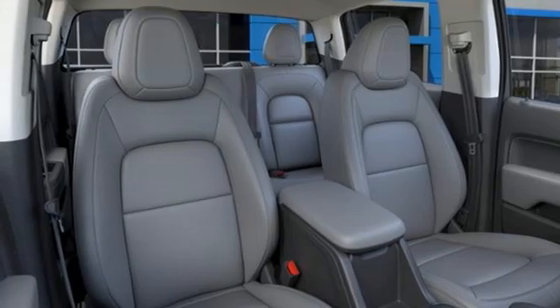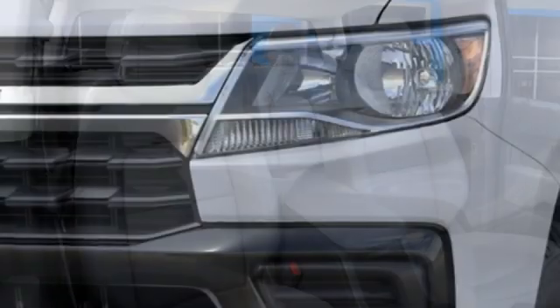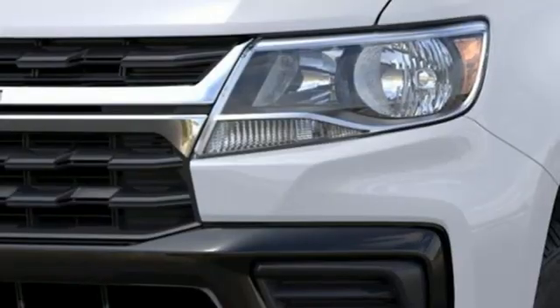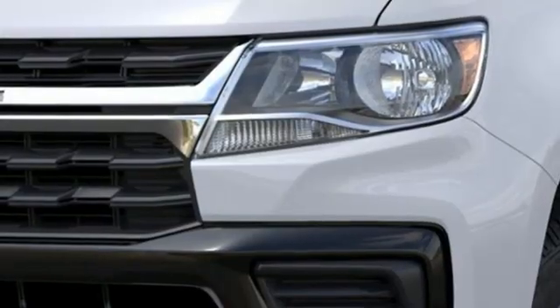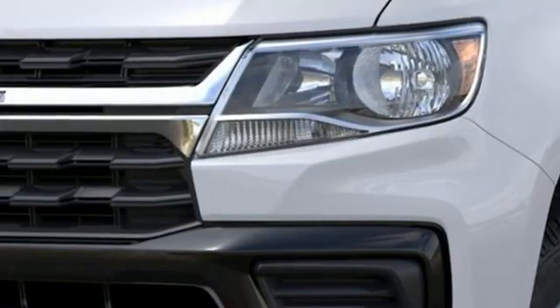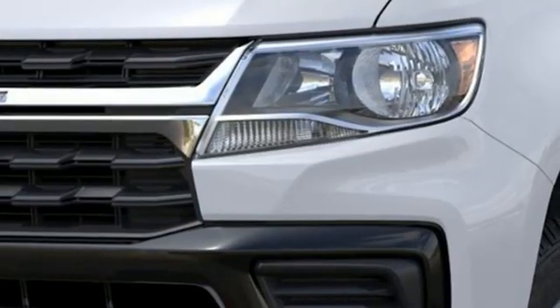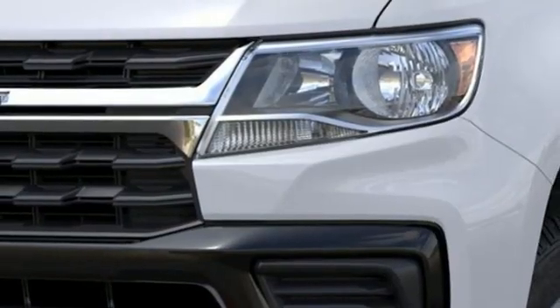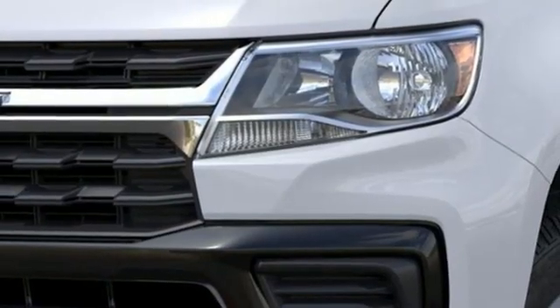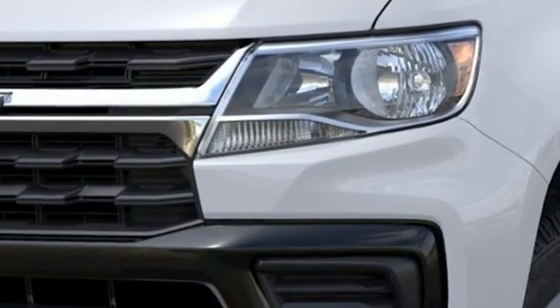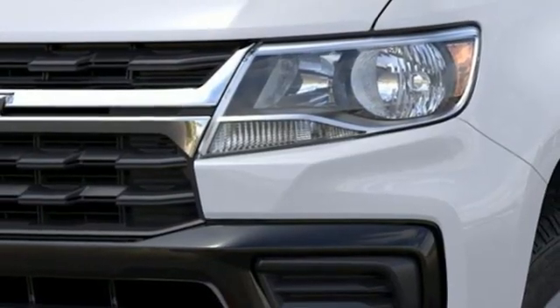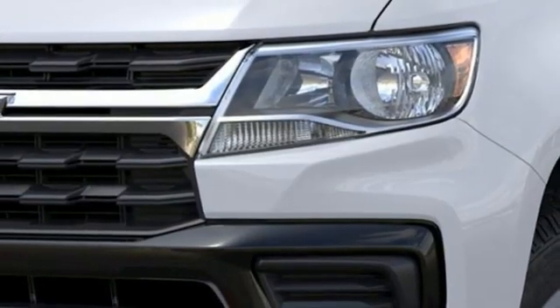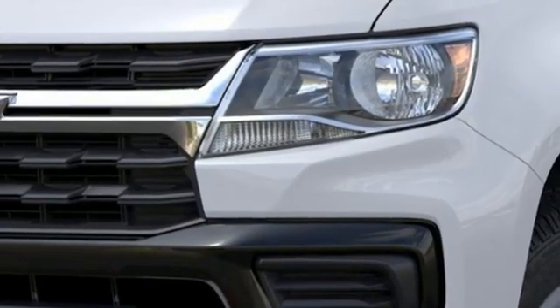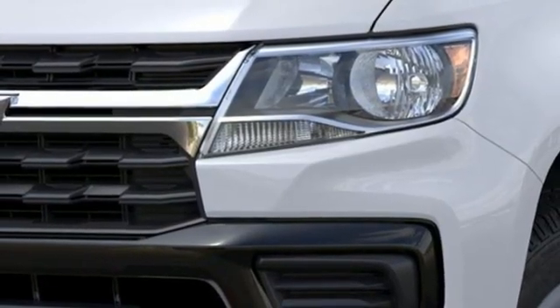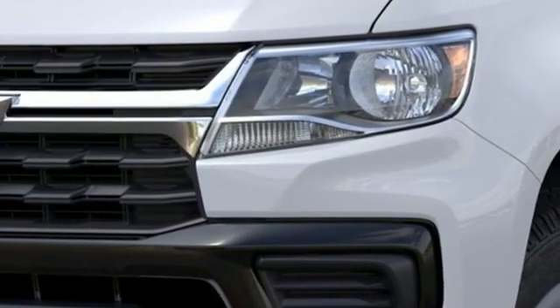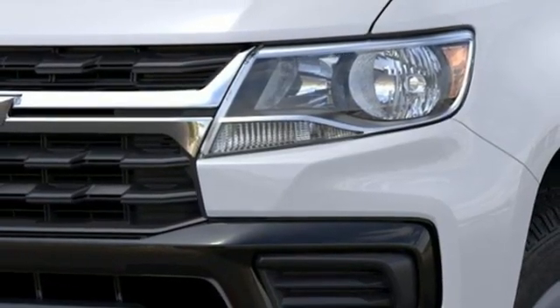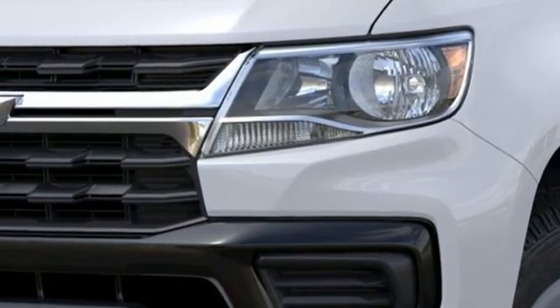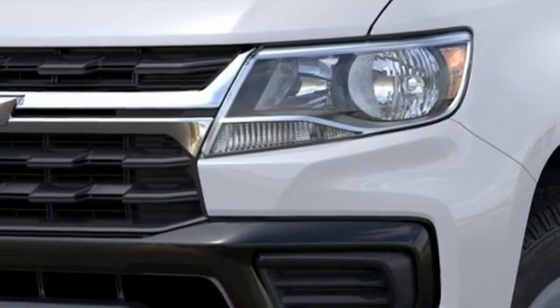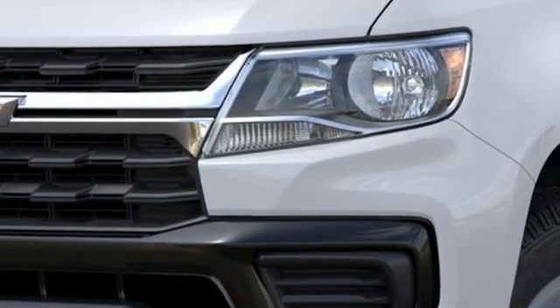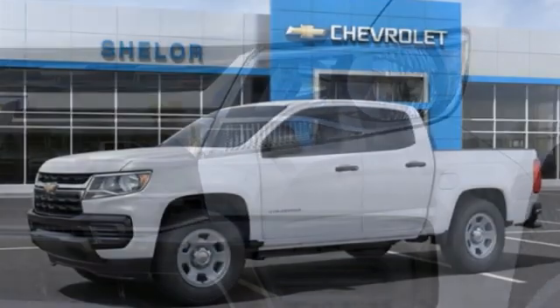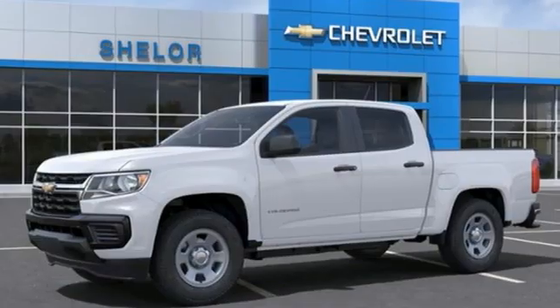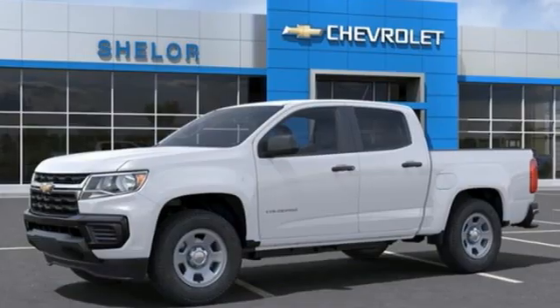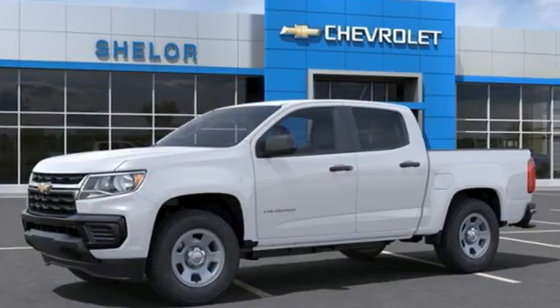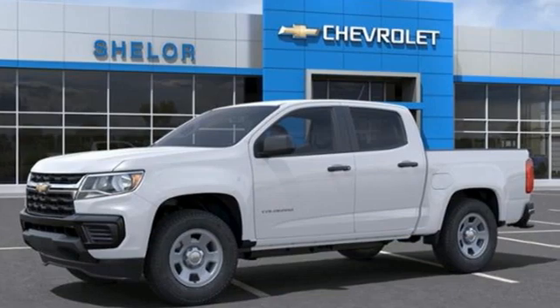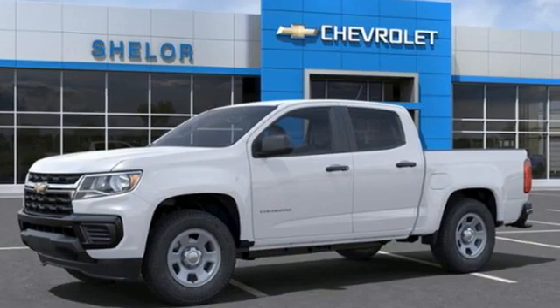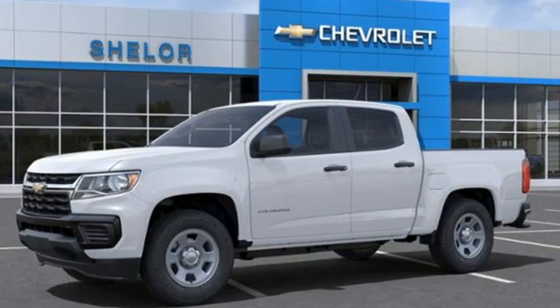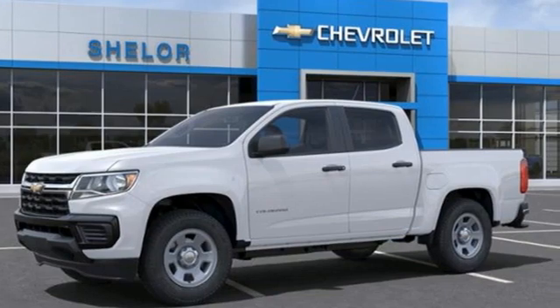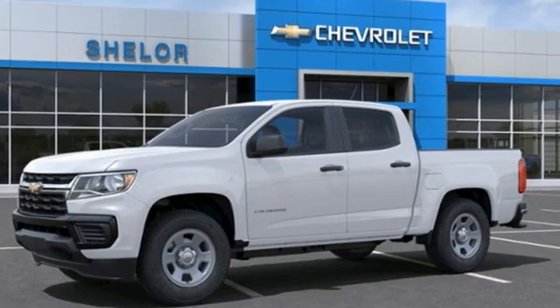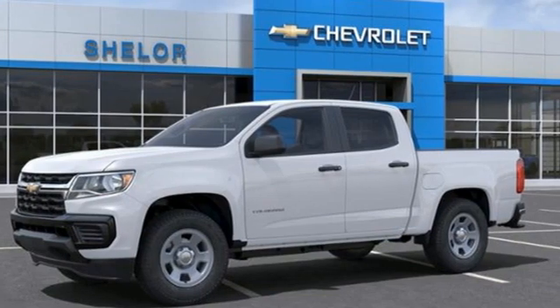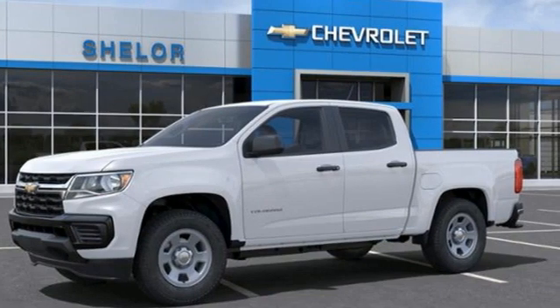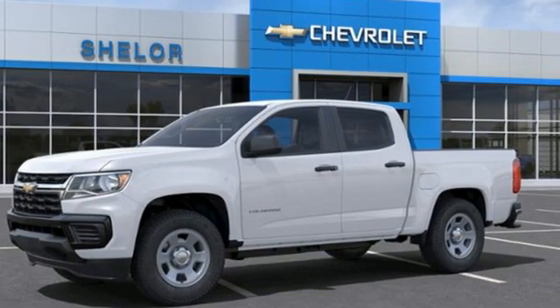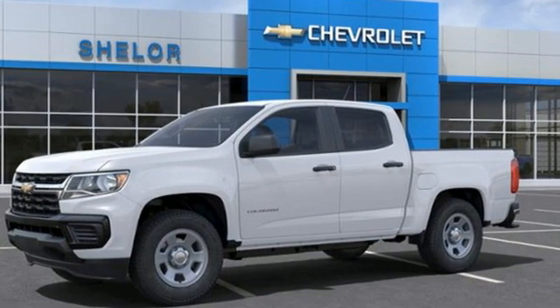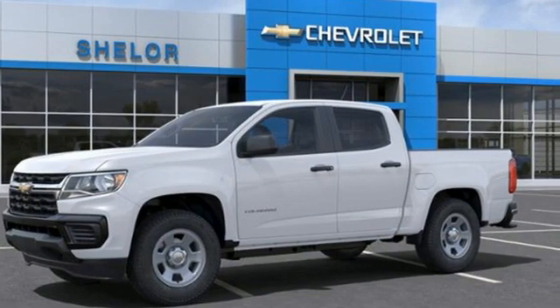Chevrolet. 100 years of icons. Someone's going to drive this fantastic vehicle off the lot. Should be you. Test drive it today.